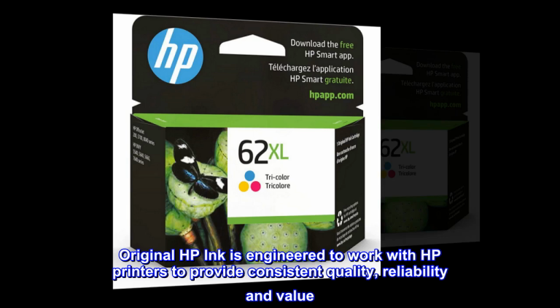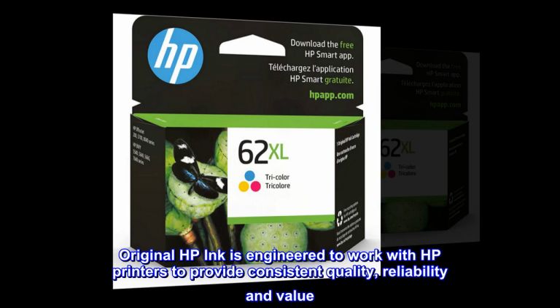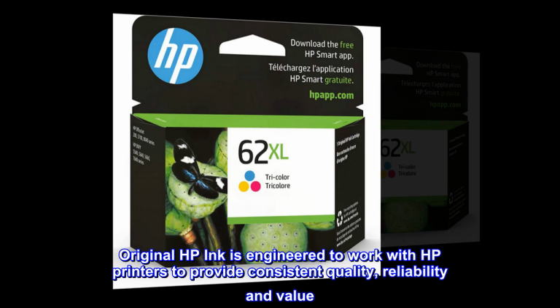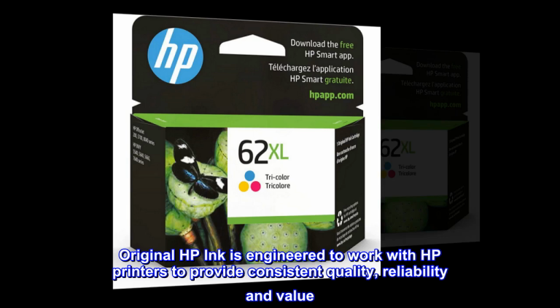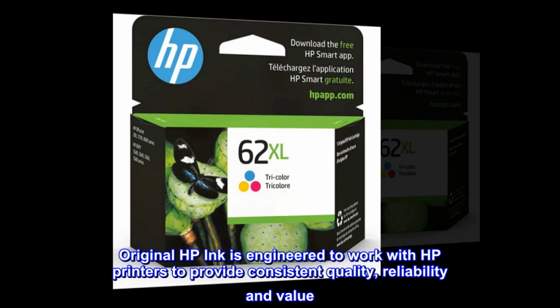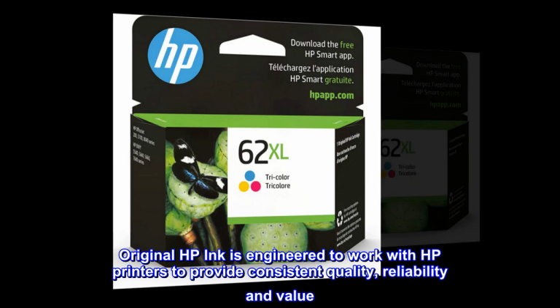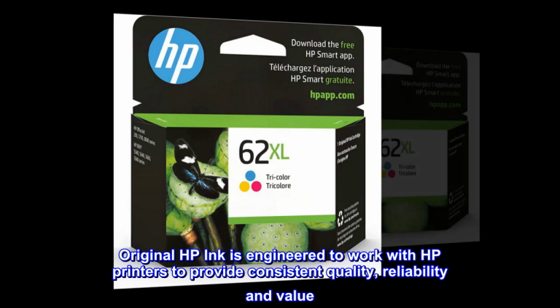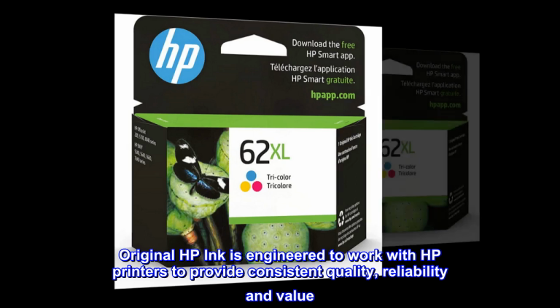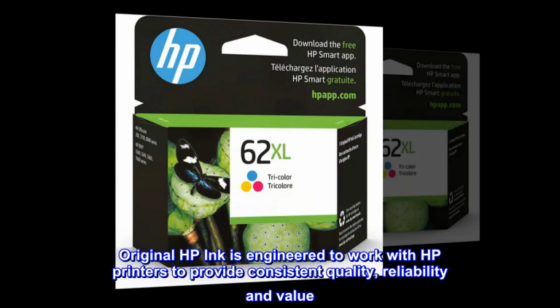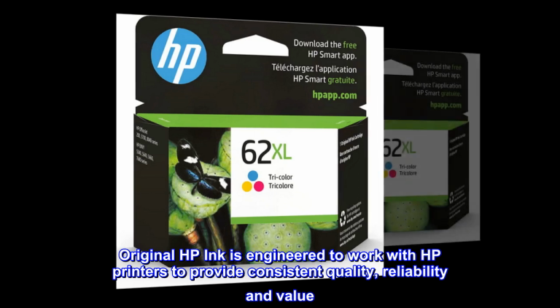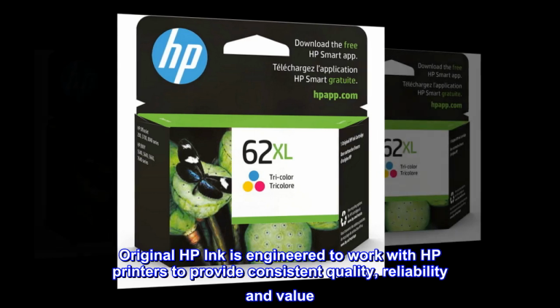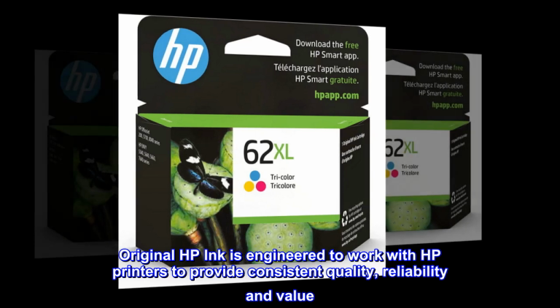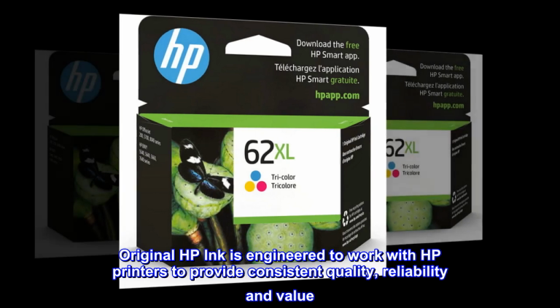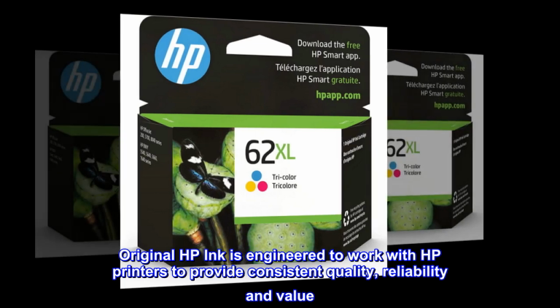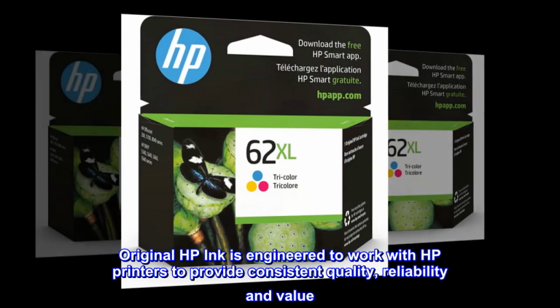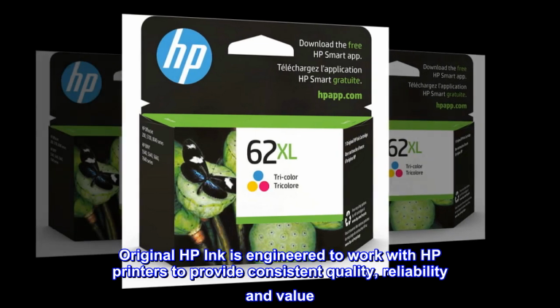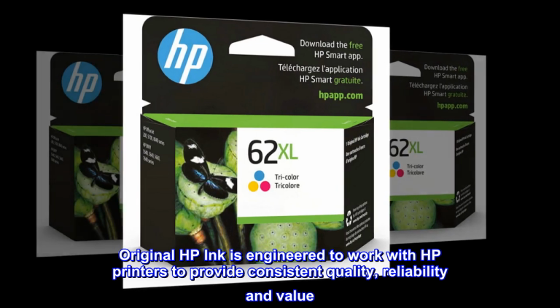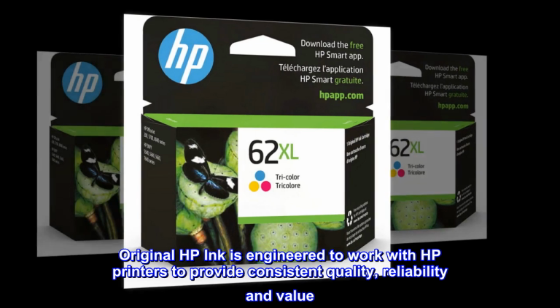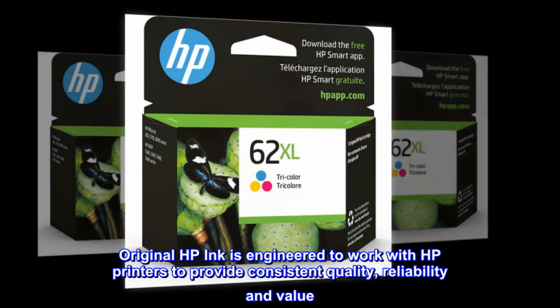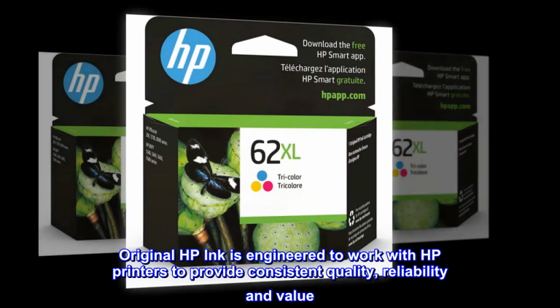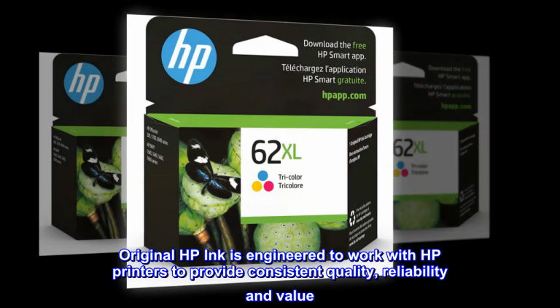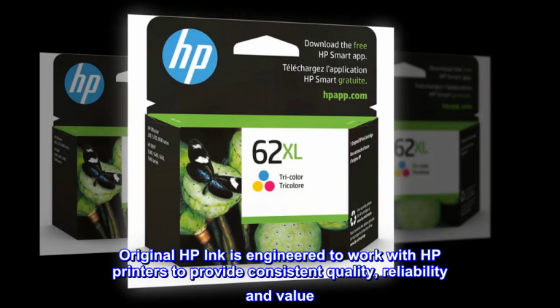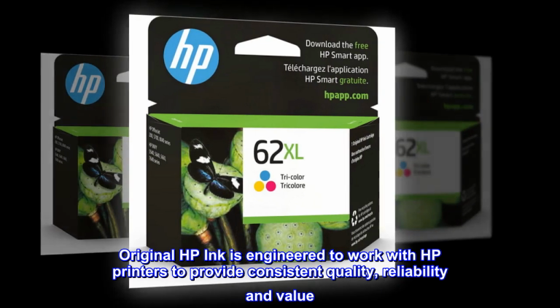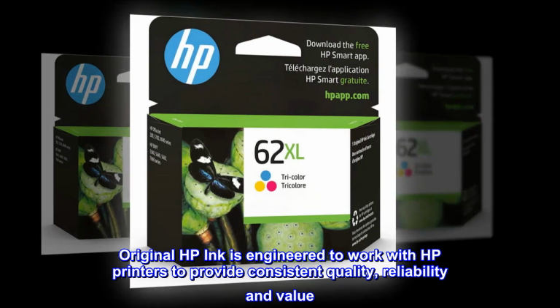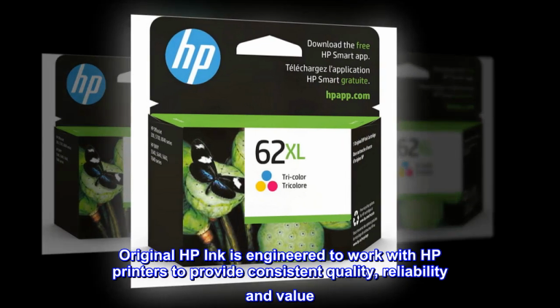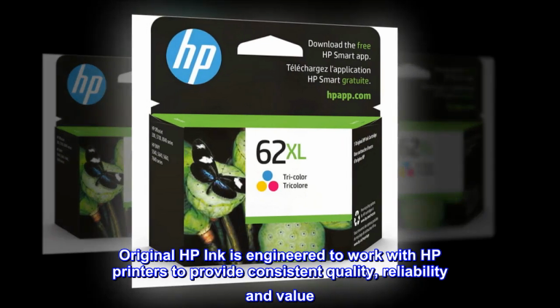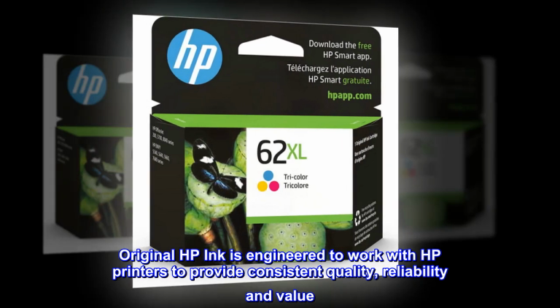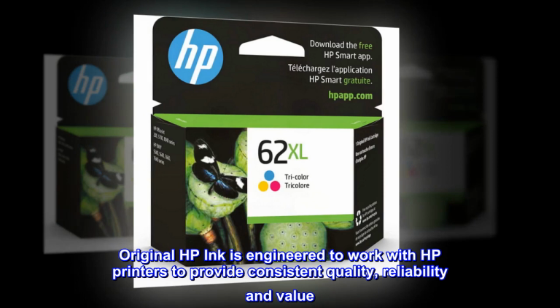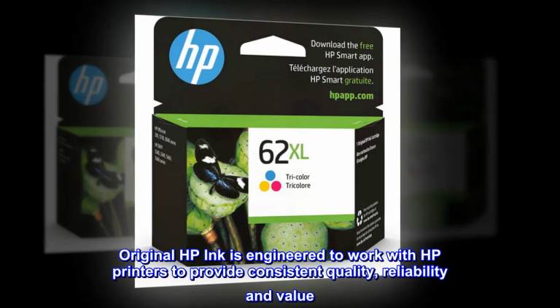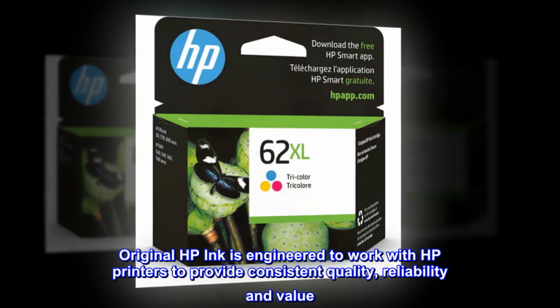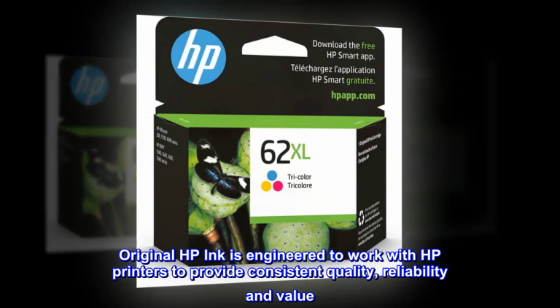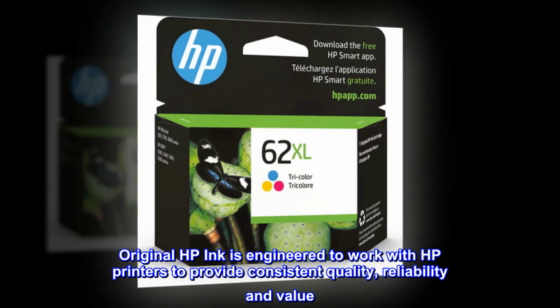Original HP ink is engineered to work with HP printers to provide consistent quality, reliability and value.